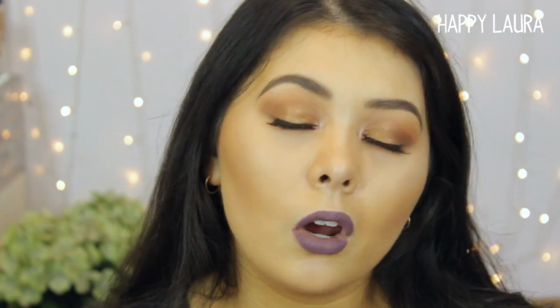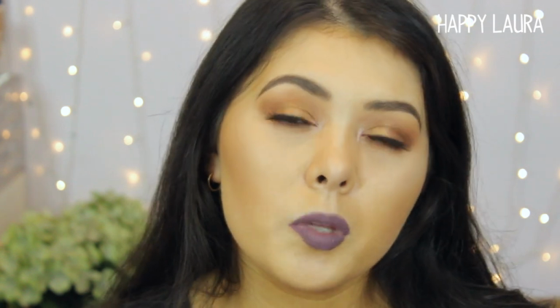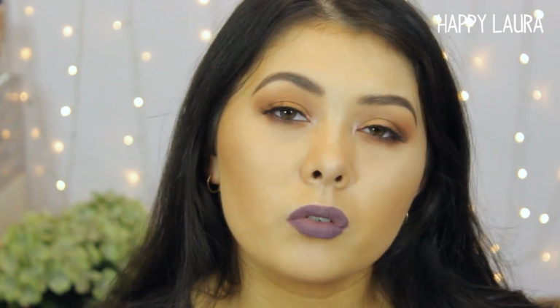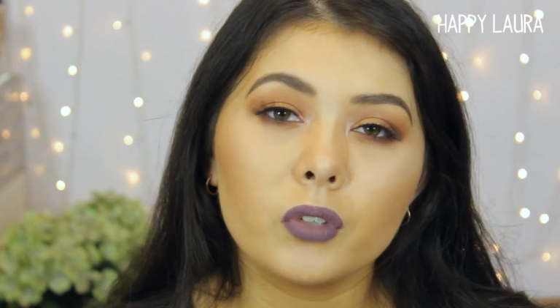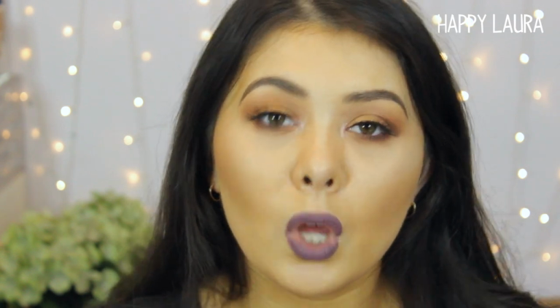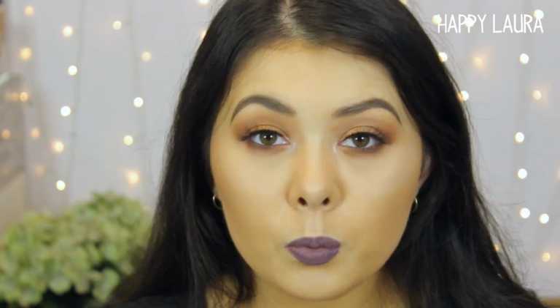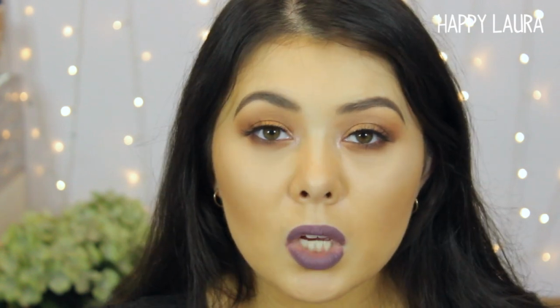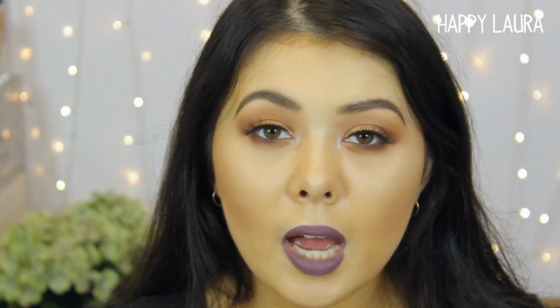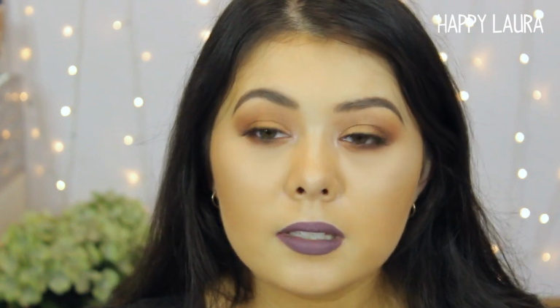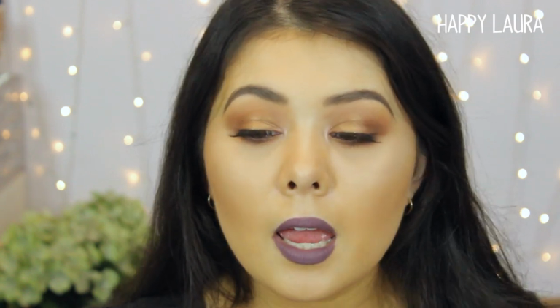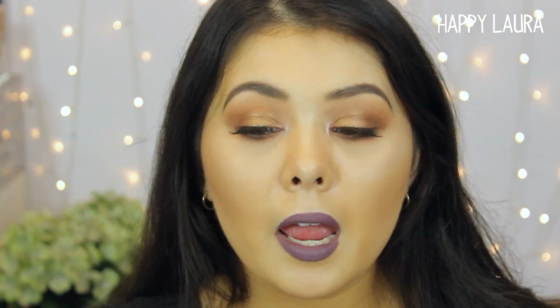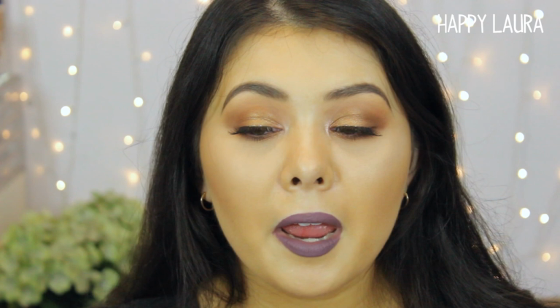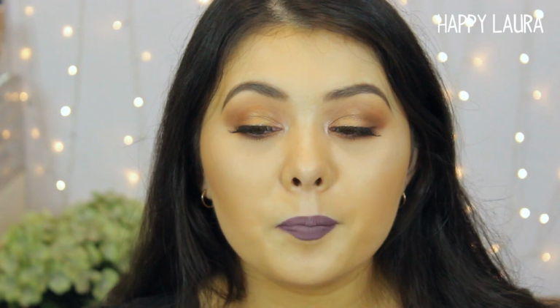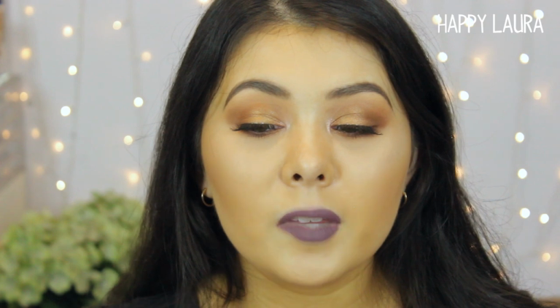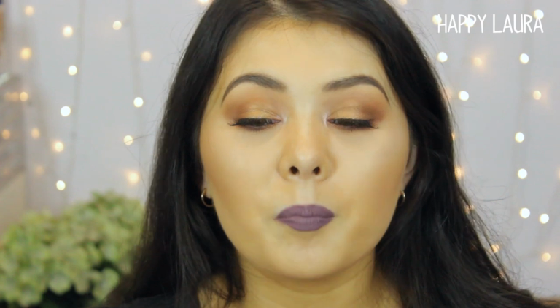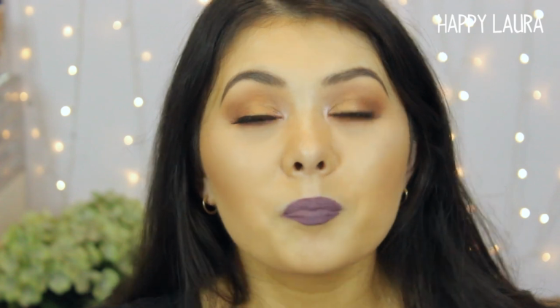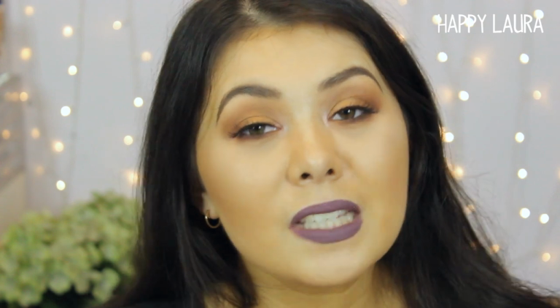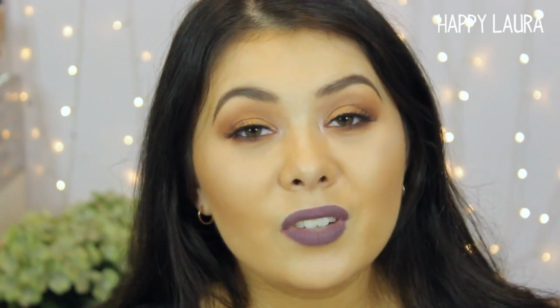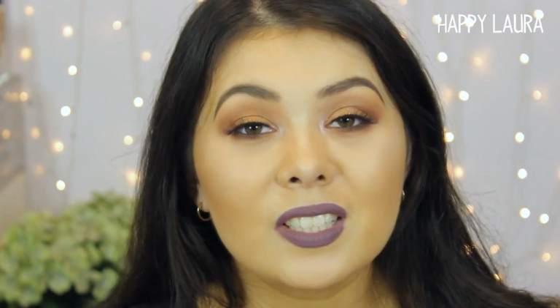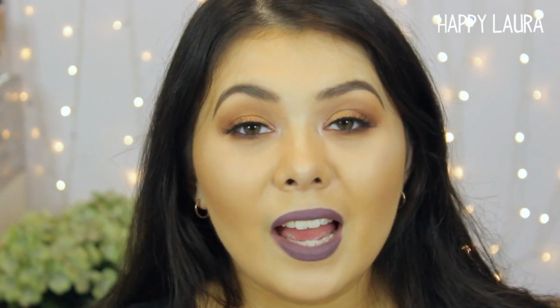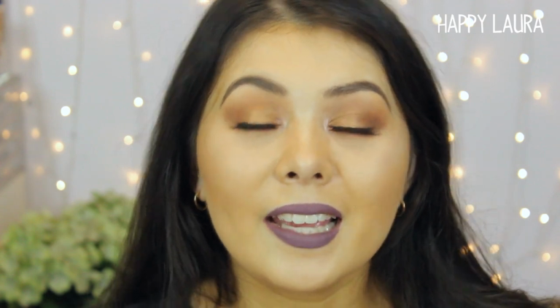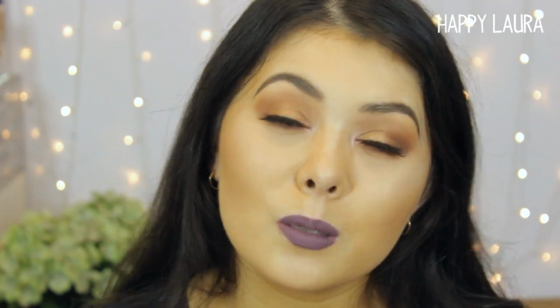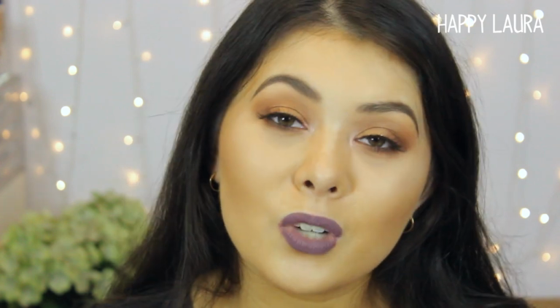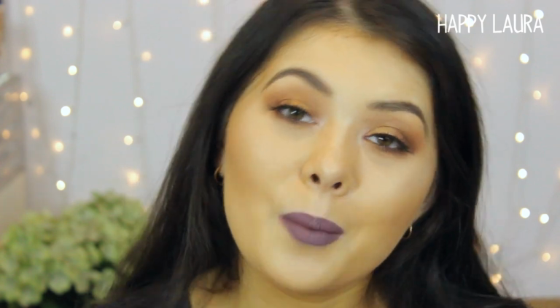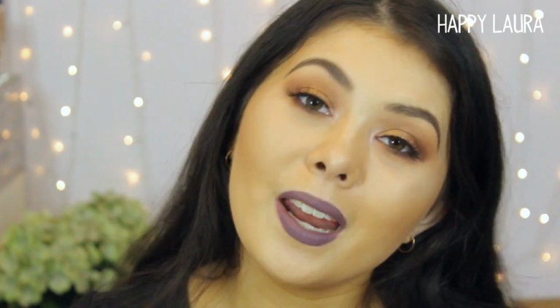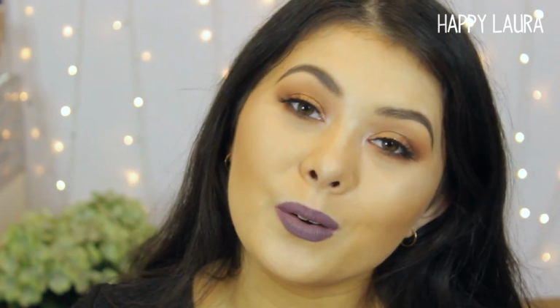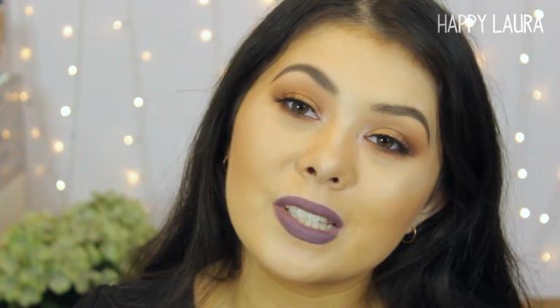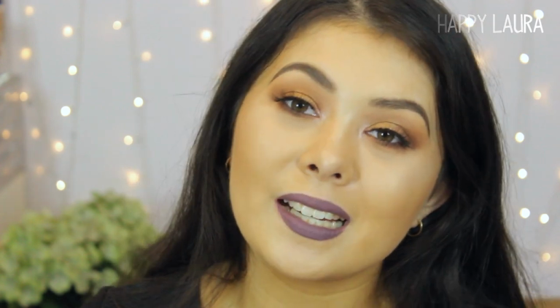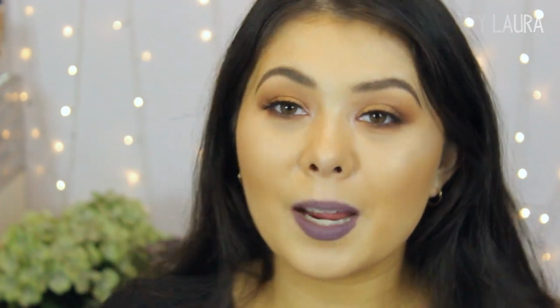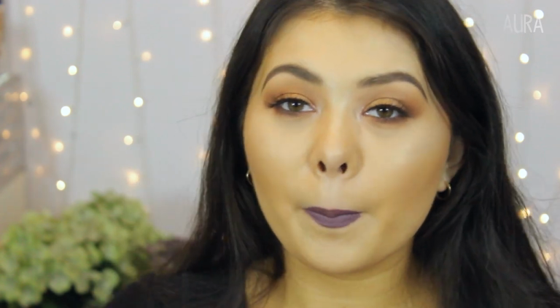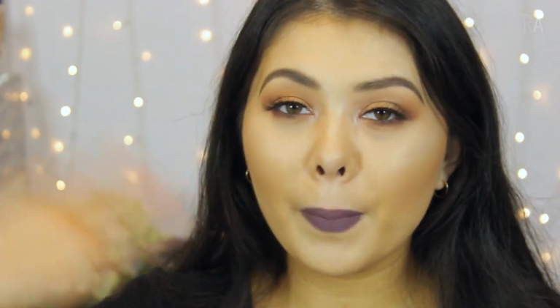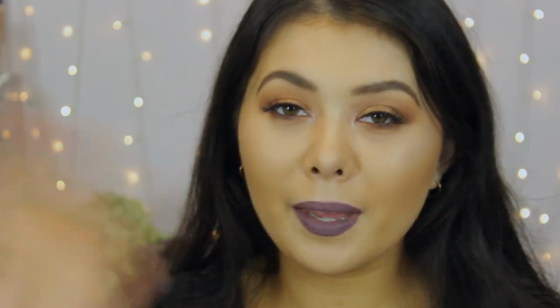I hope this review helped you guys. Please don't forget to like and subscribe, and I will see you next time. Bye.